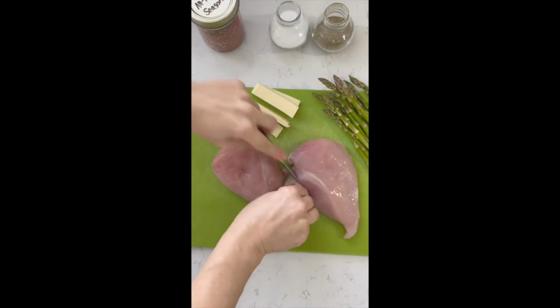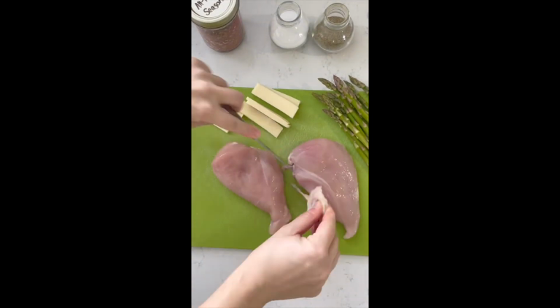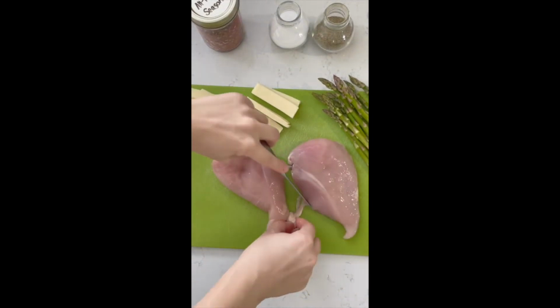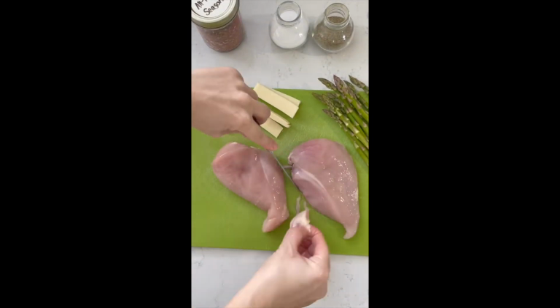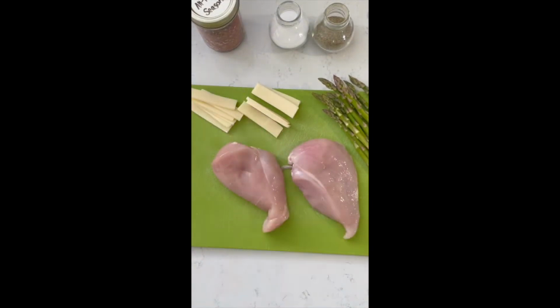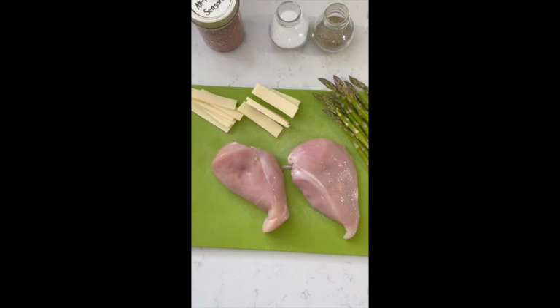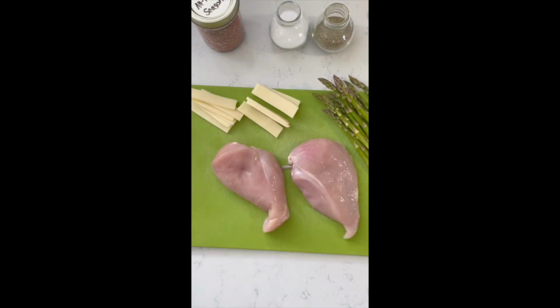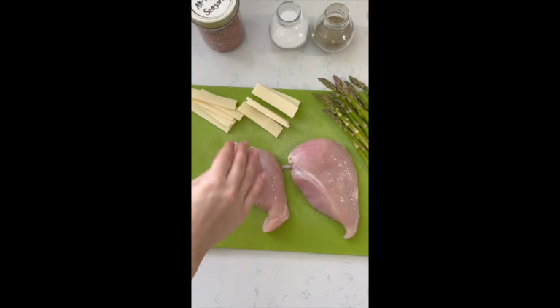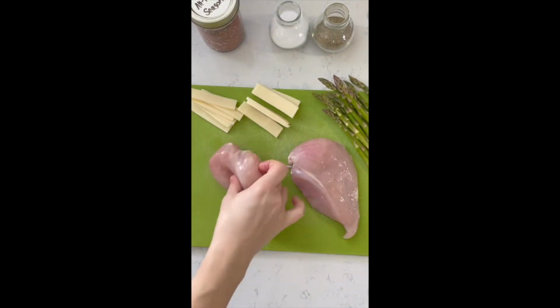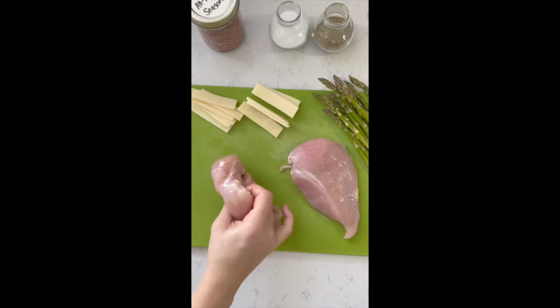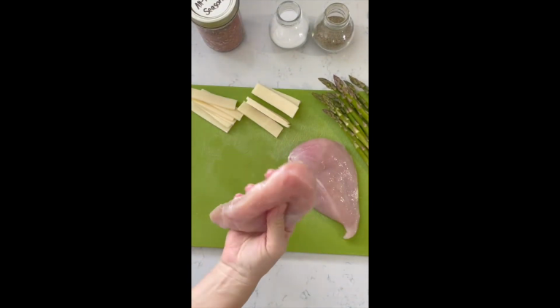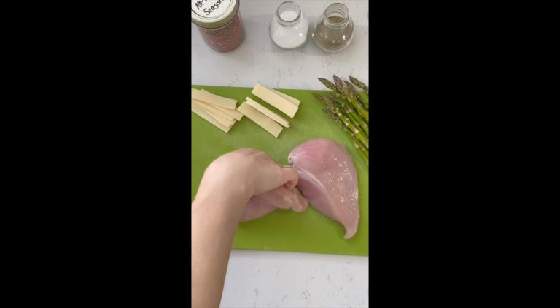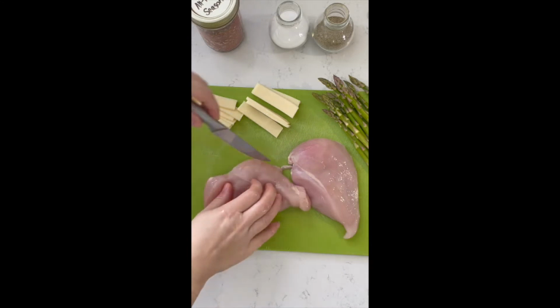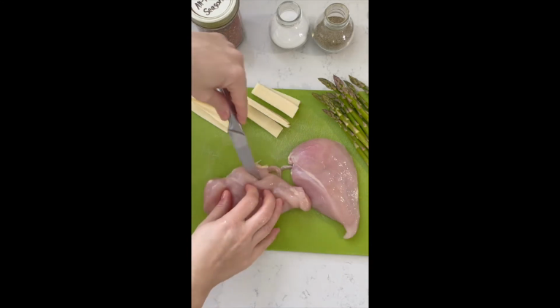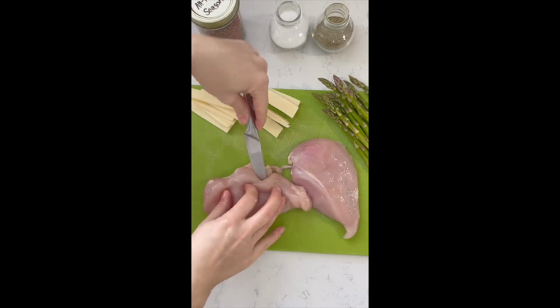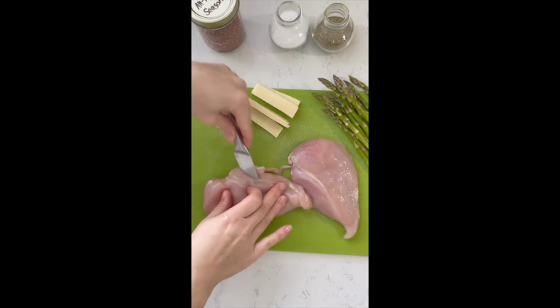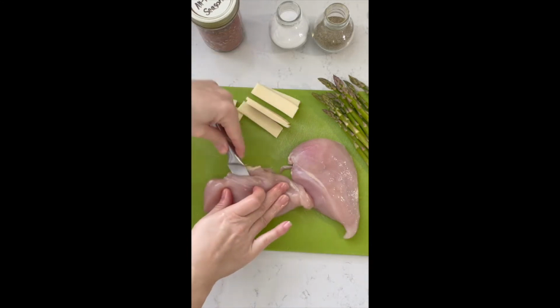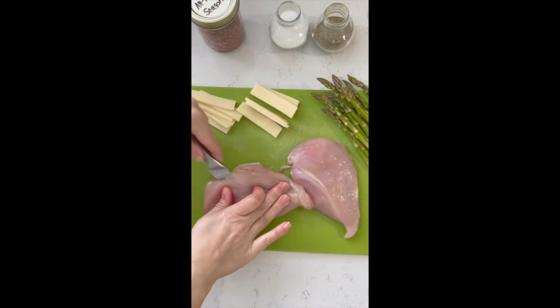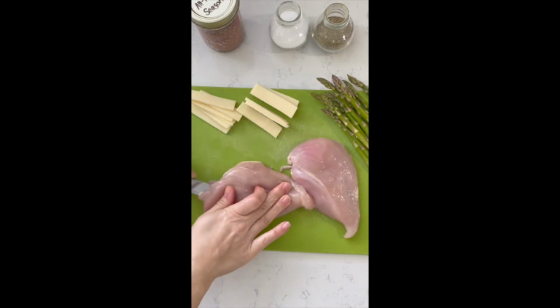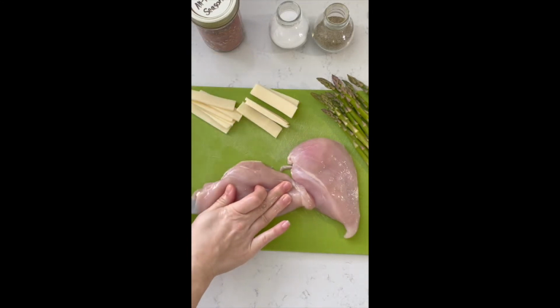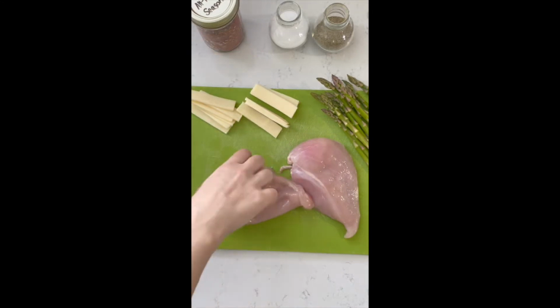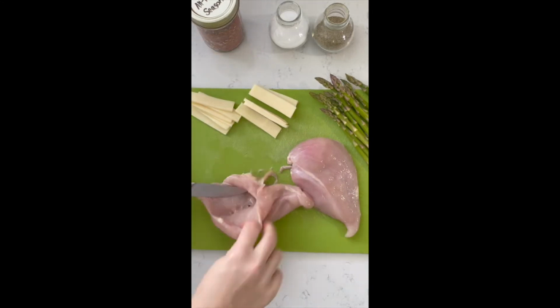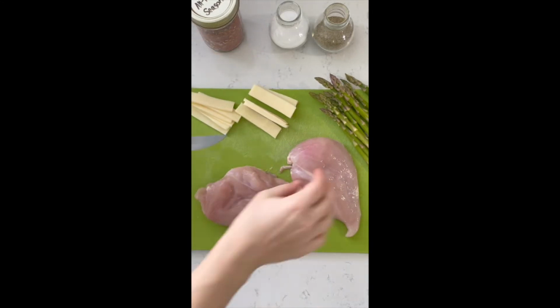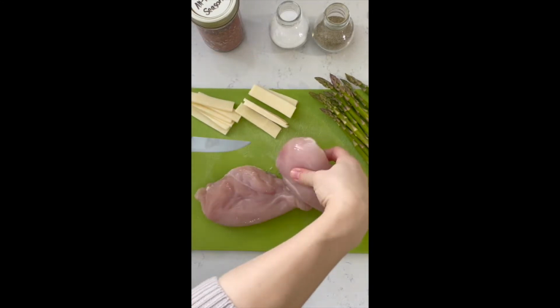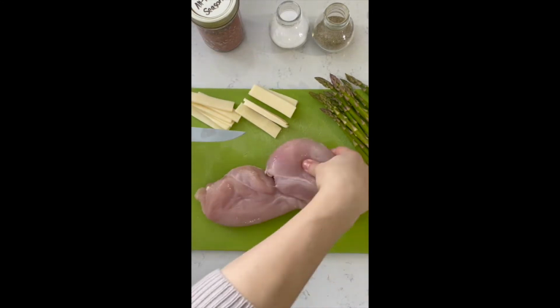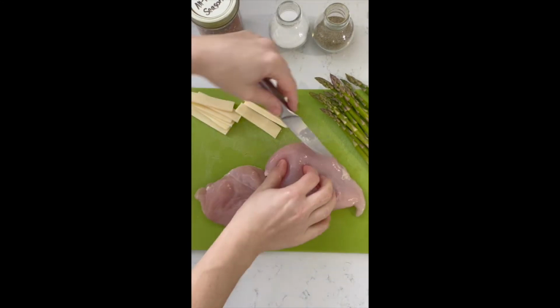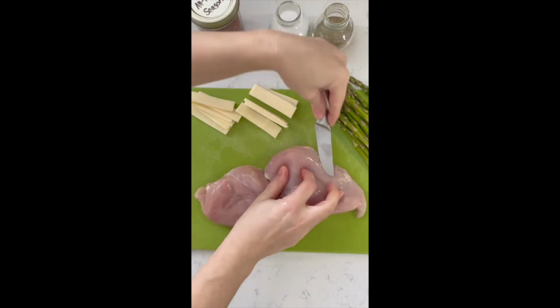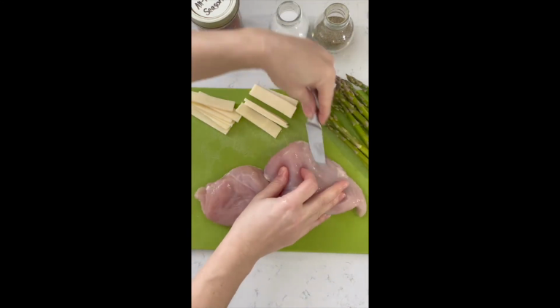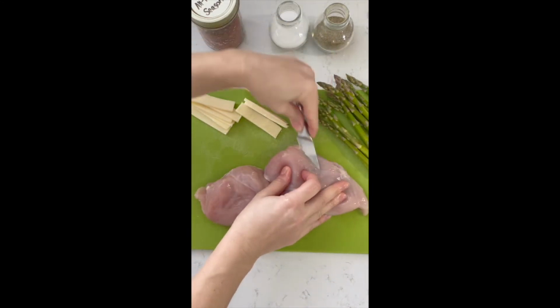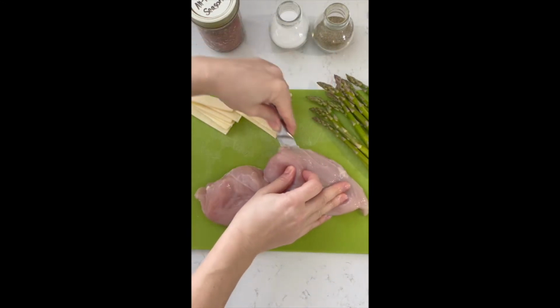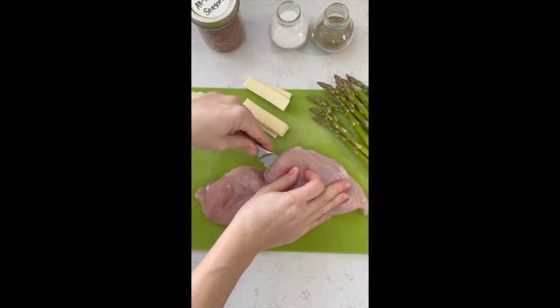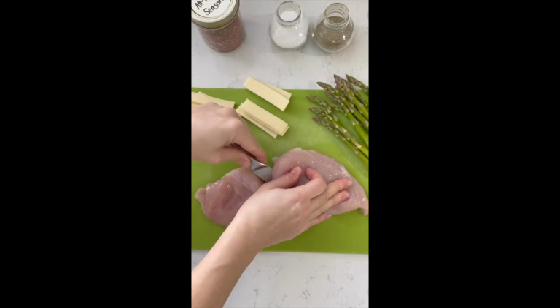Next, trim your chicken breast as required. Find the thickest part of the breast and slice into it, creating a pocket.